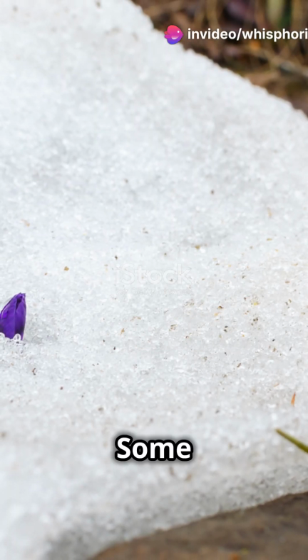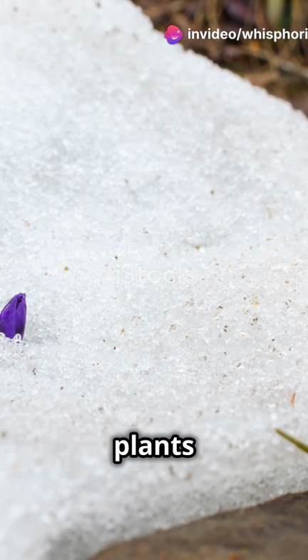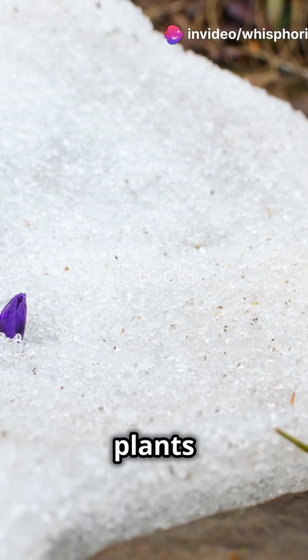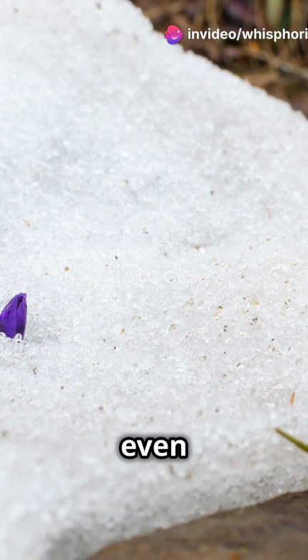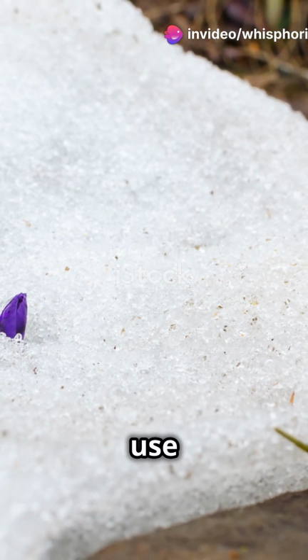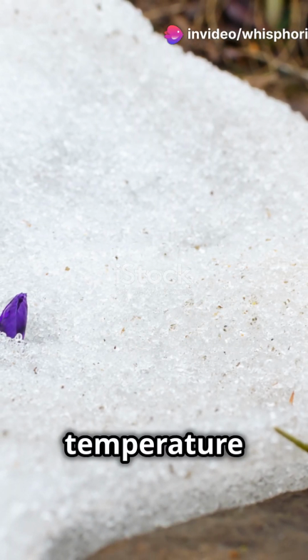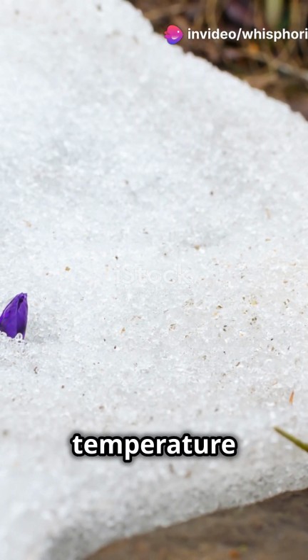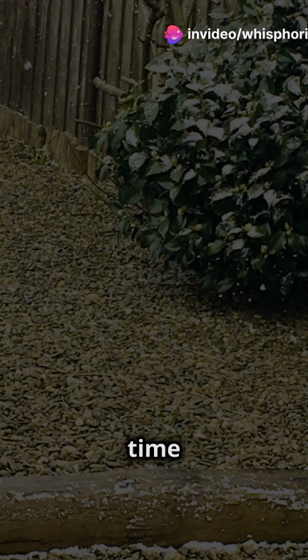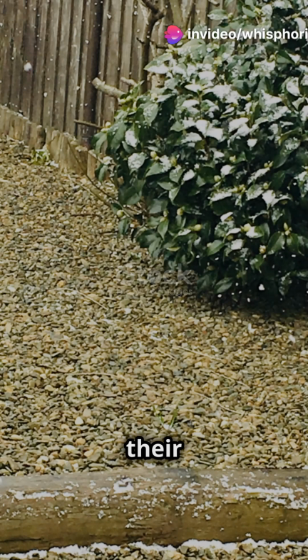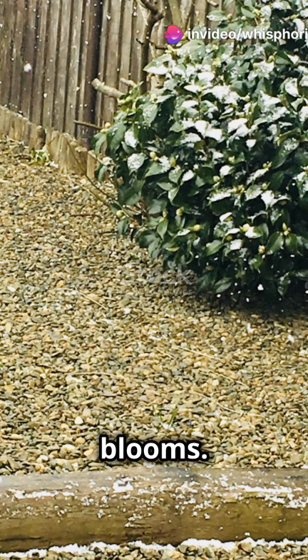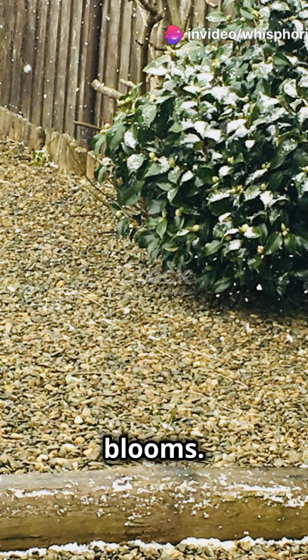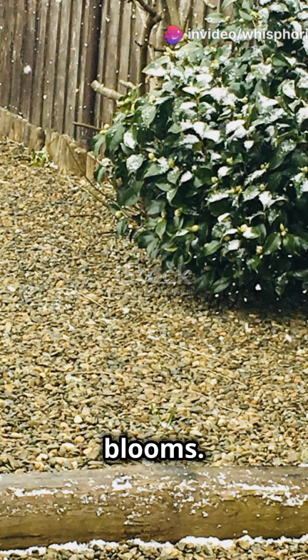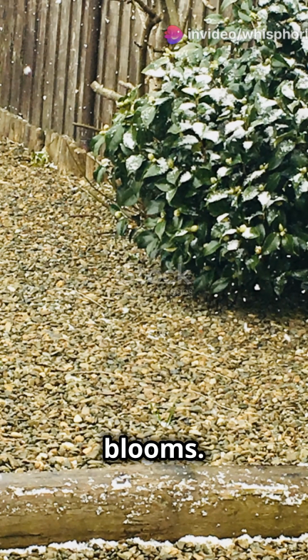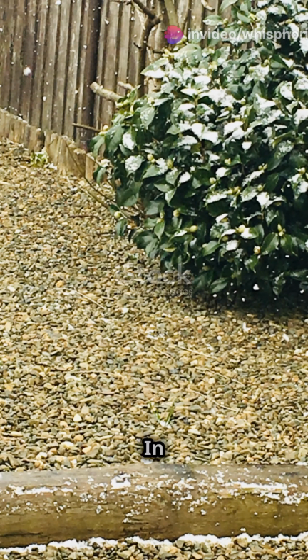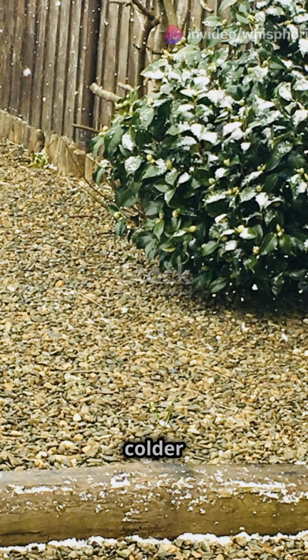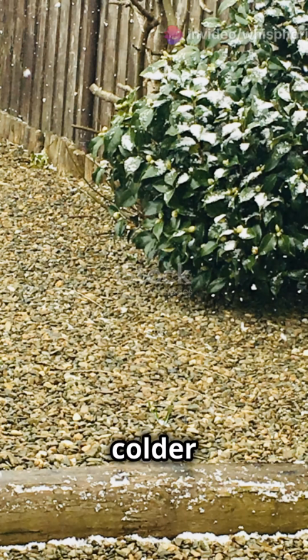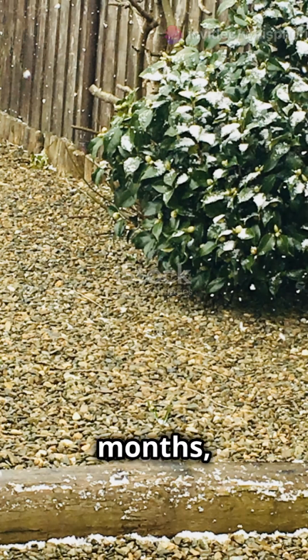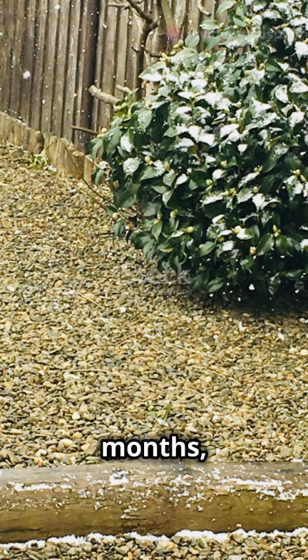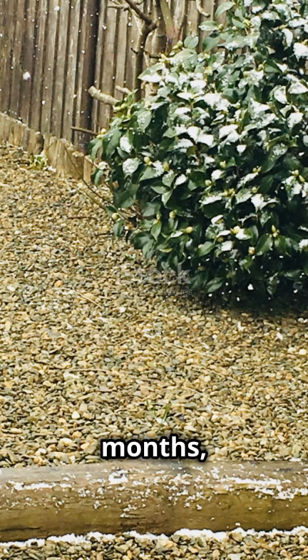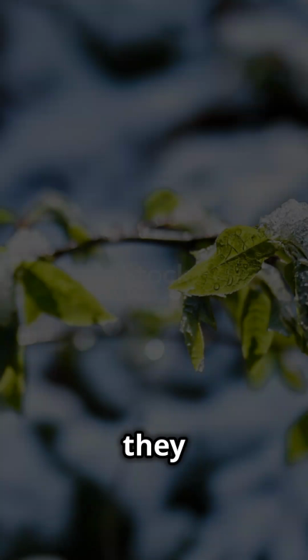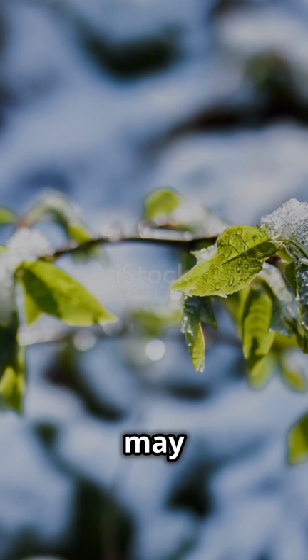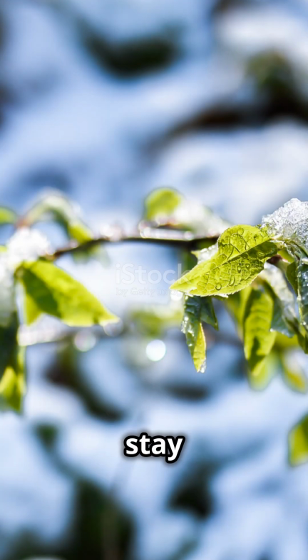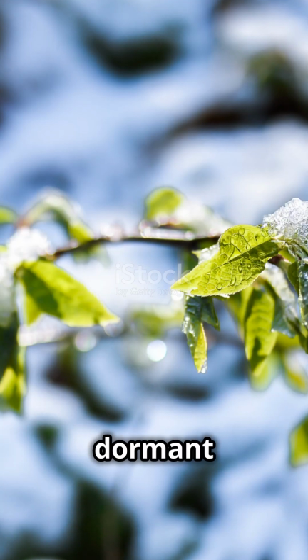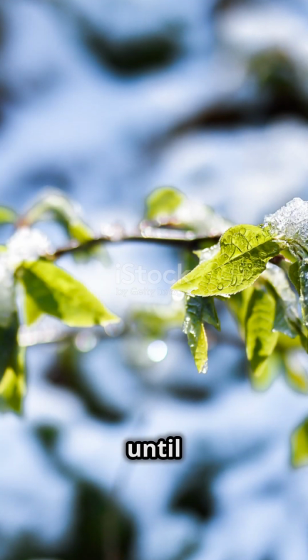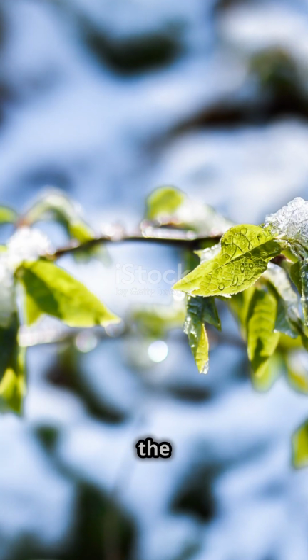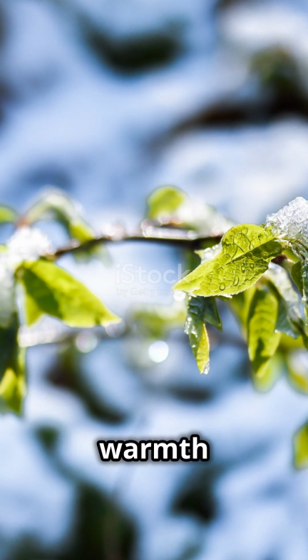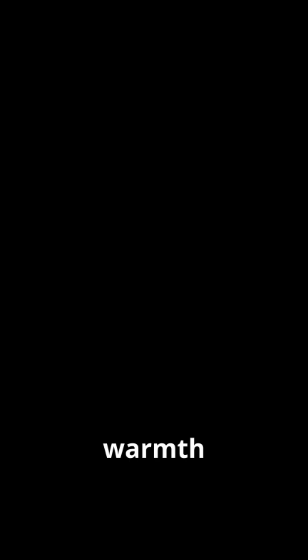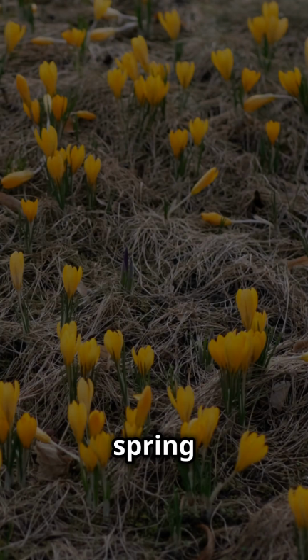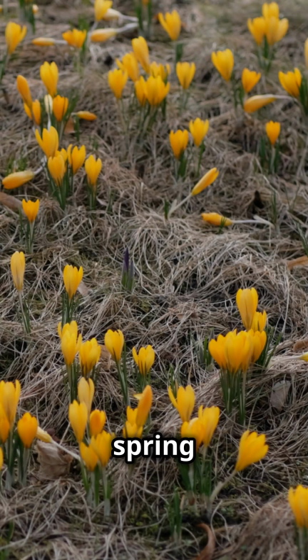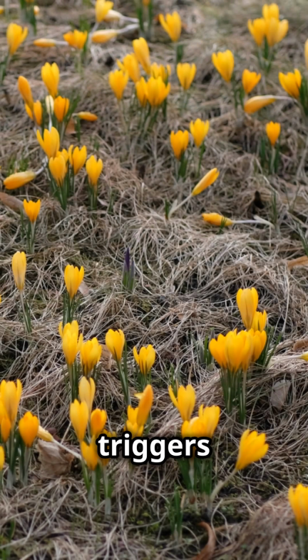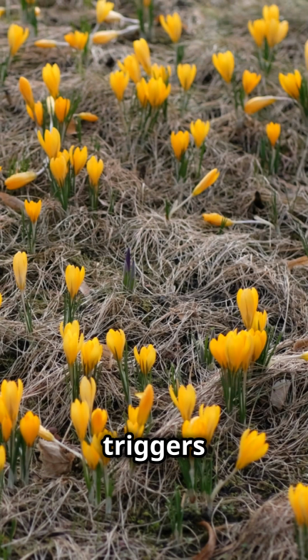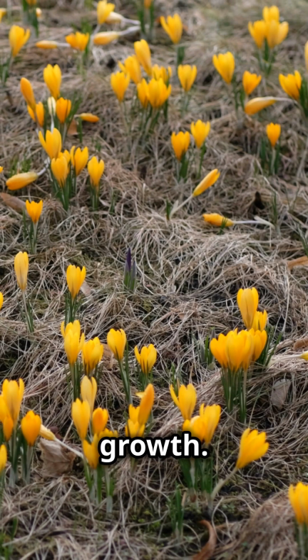Some plants even use temperature to time their blooms. In colder months, they may stay dormant until the warmth of spring triggers growth.